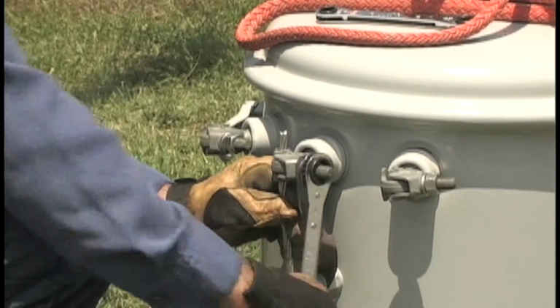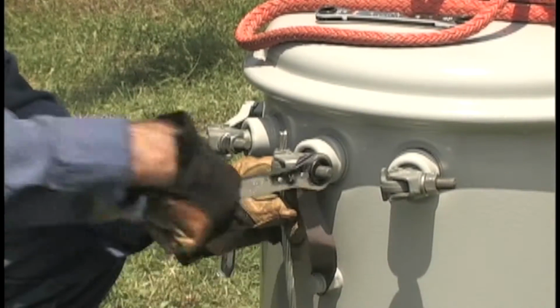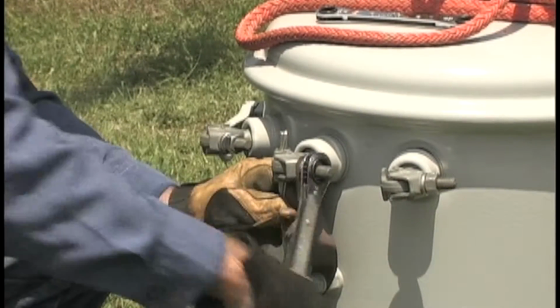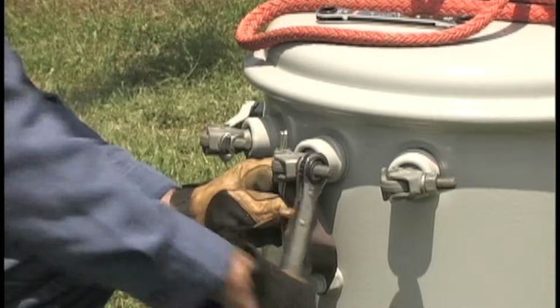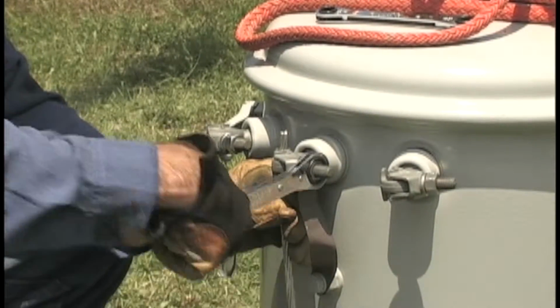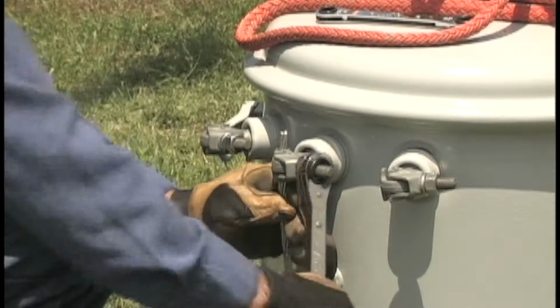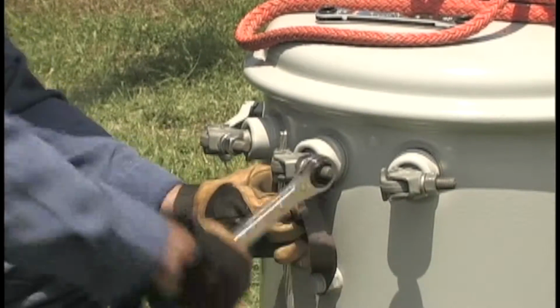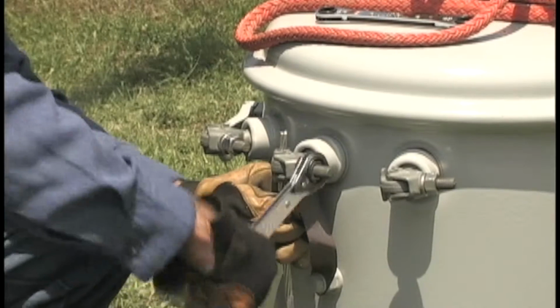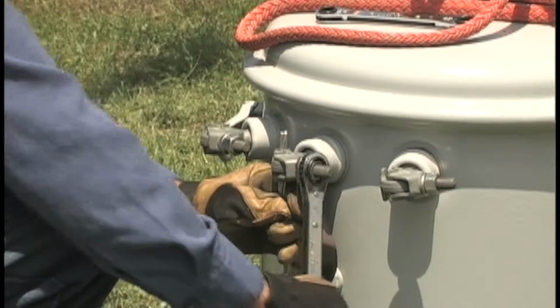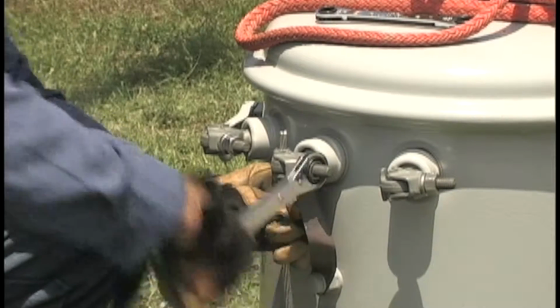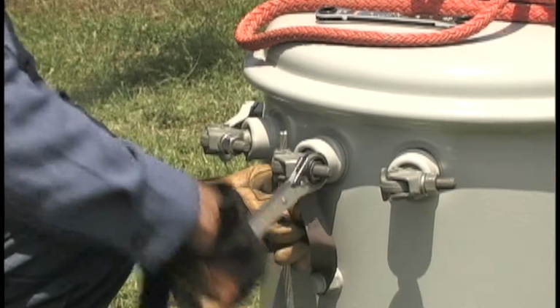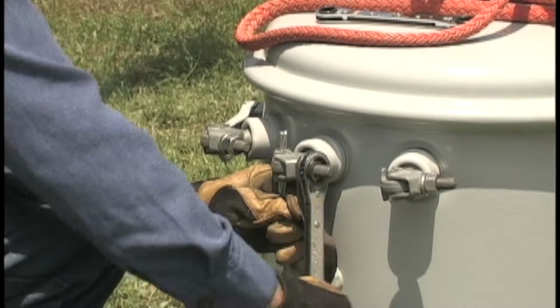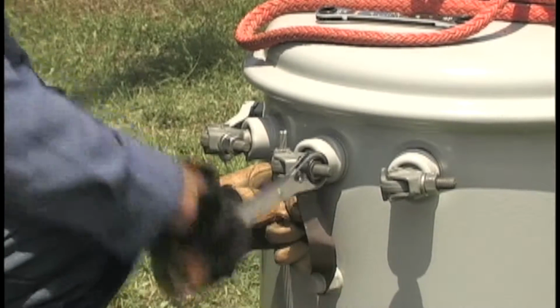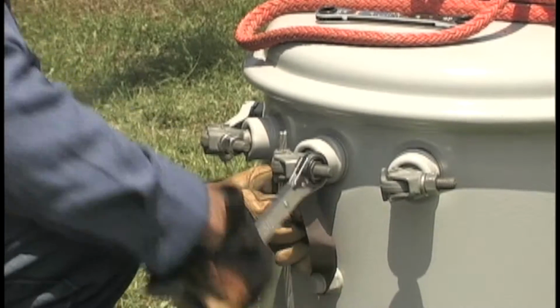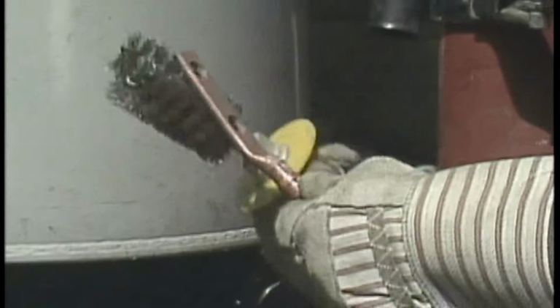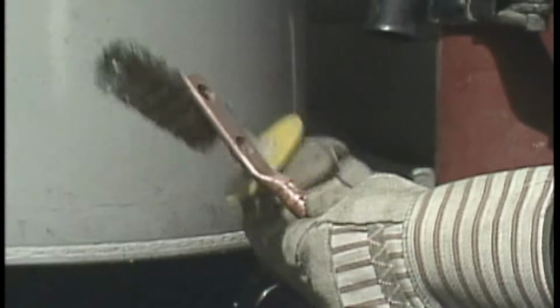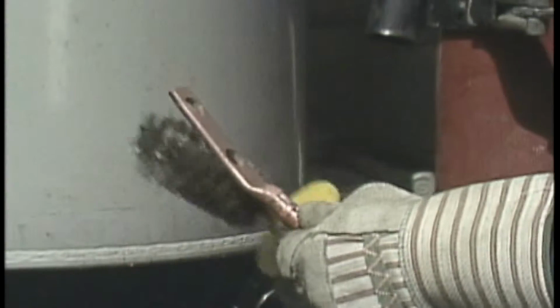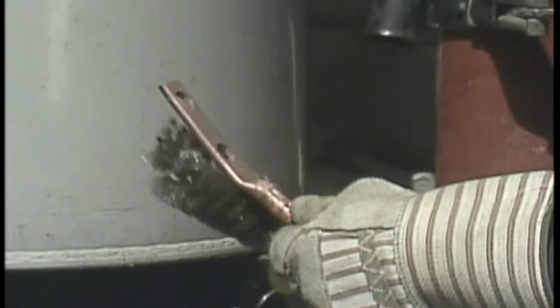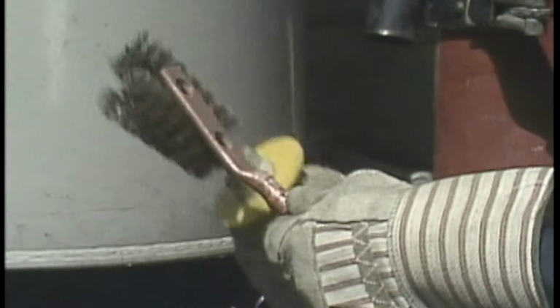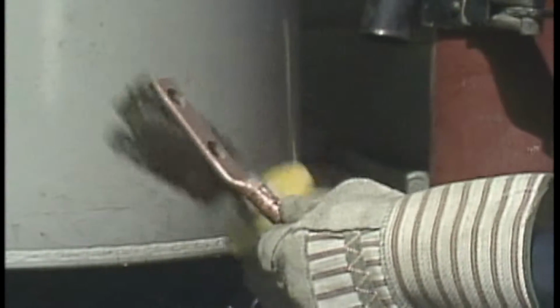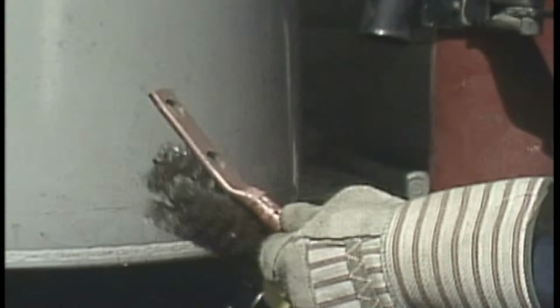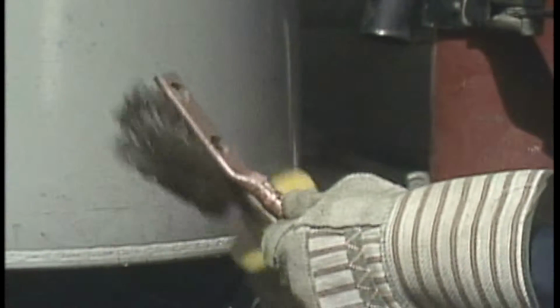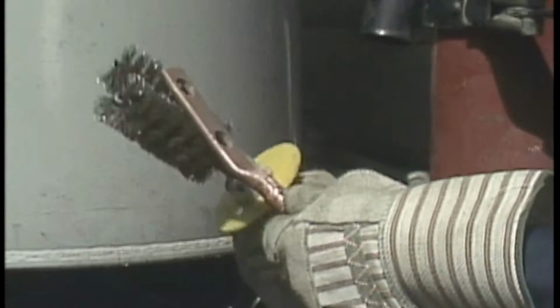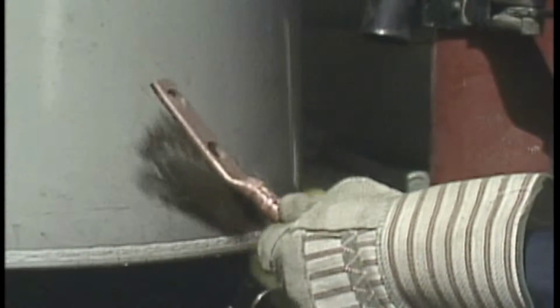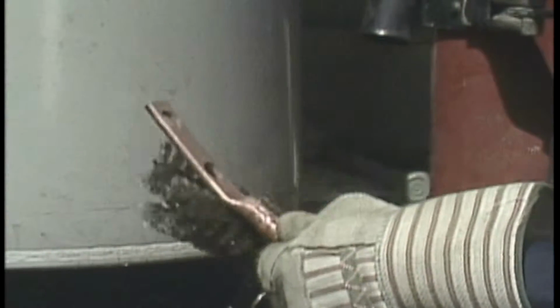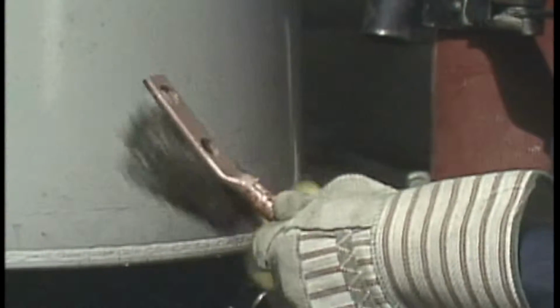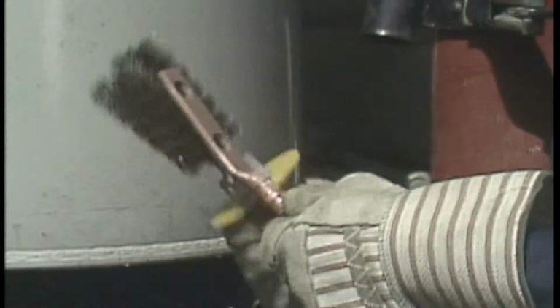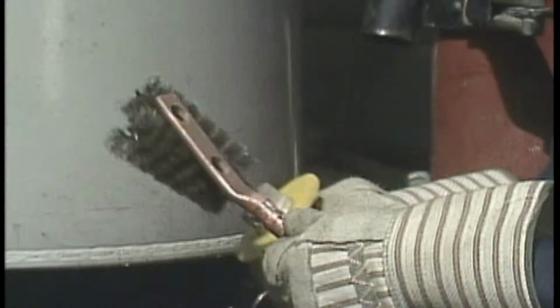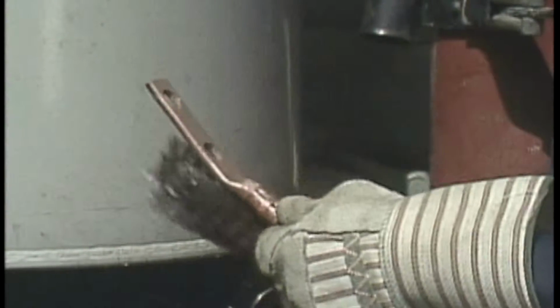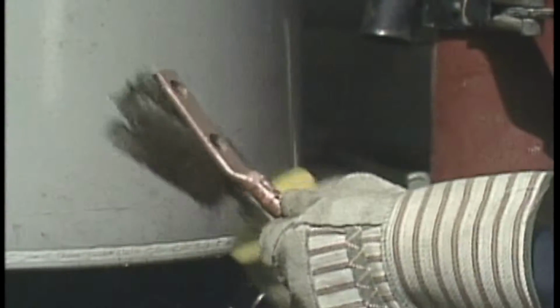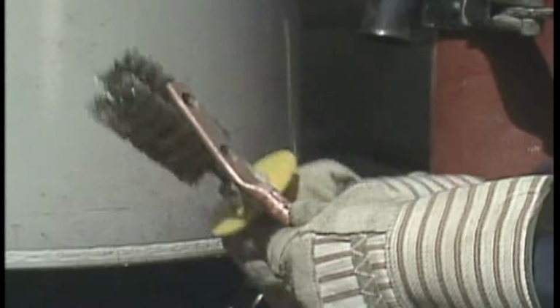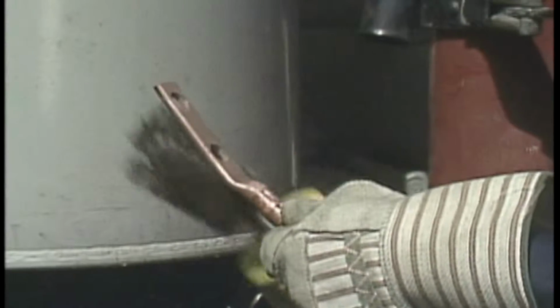Down below, the groundman is preparing the new transformer. All of the electrical connections are wire brushed to remove surface corrosion.